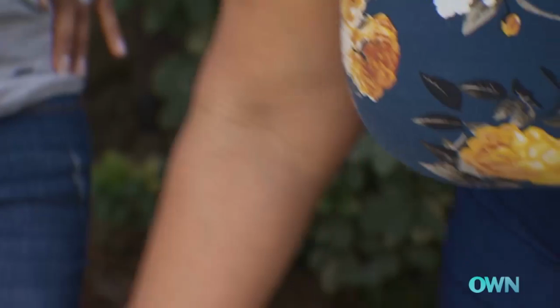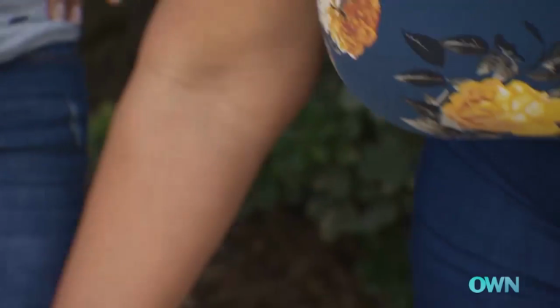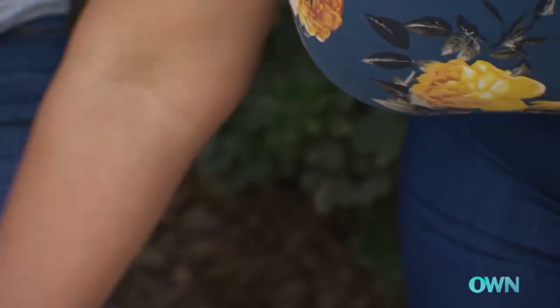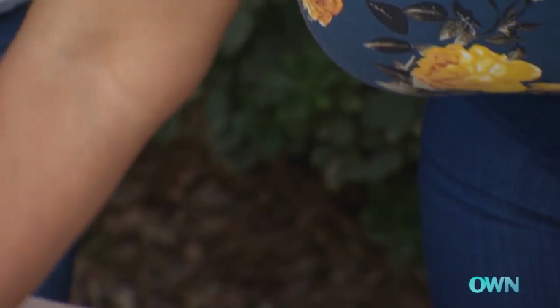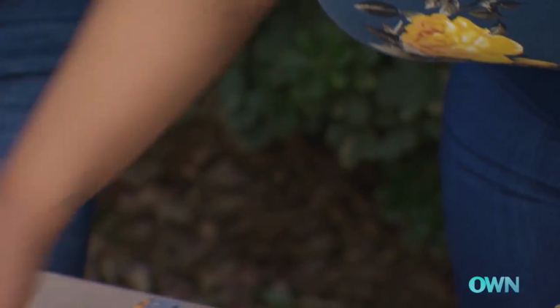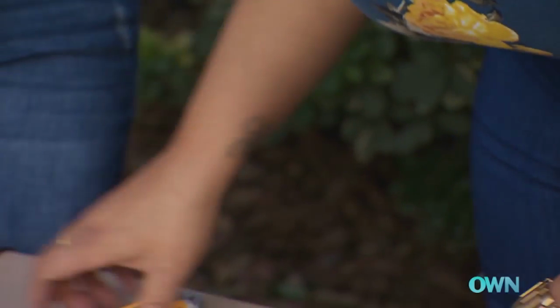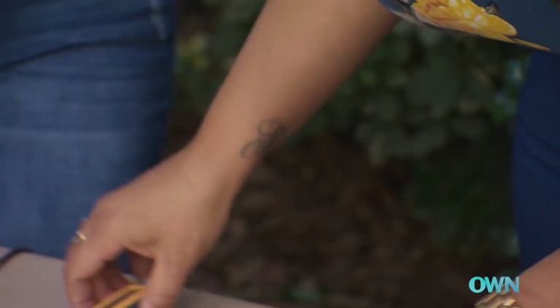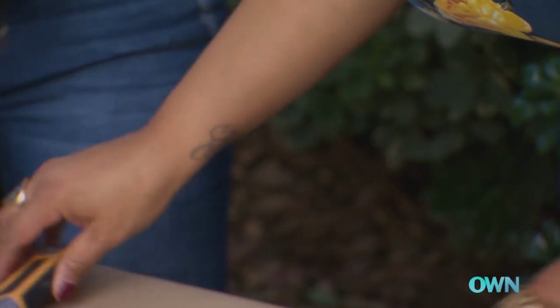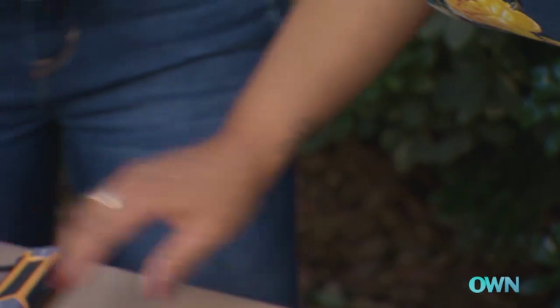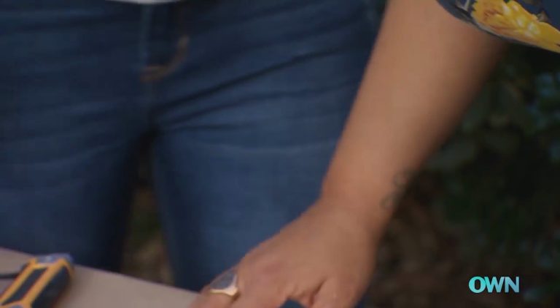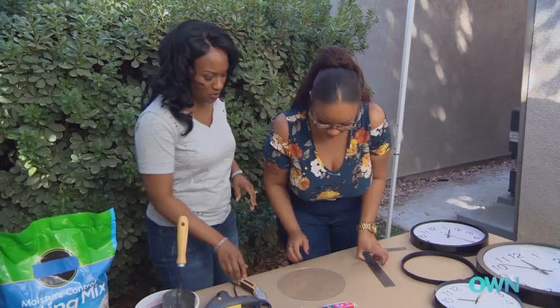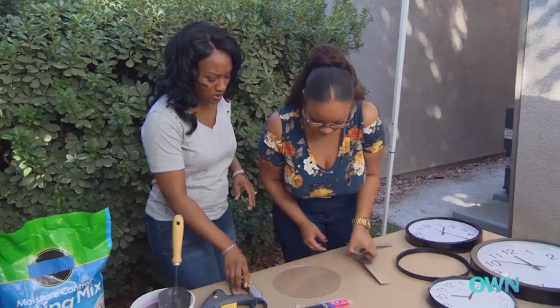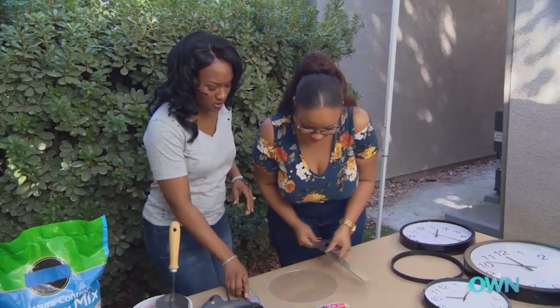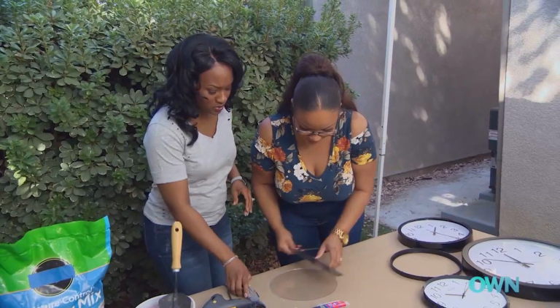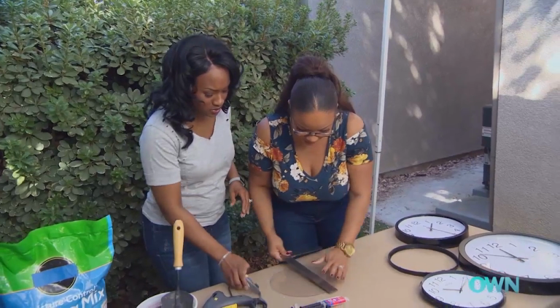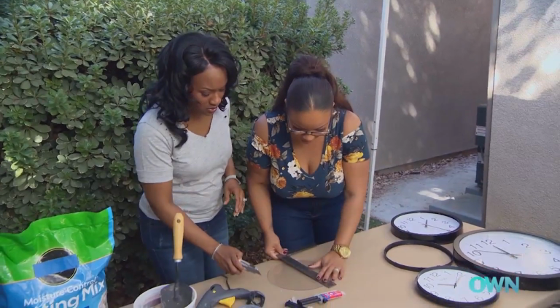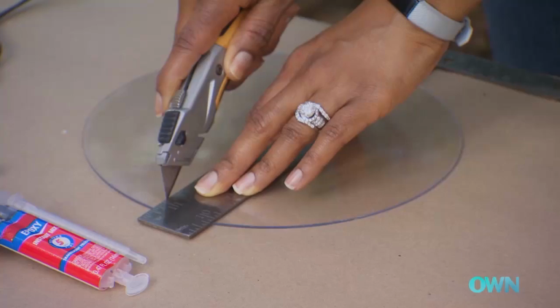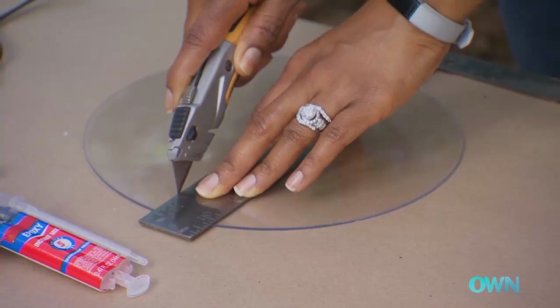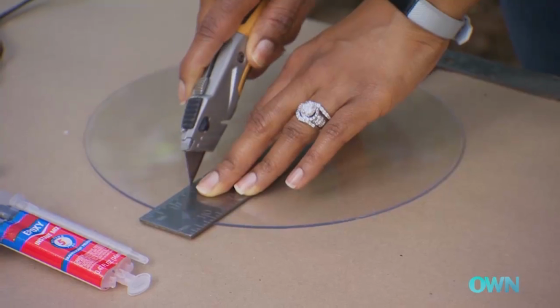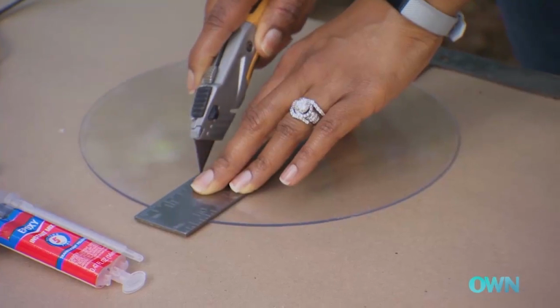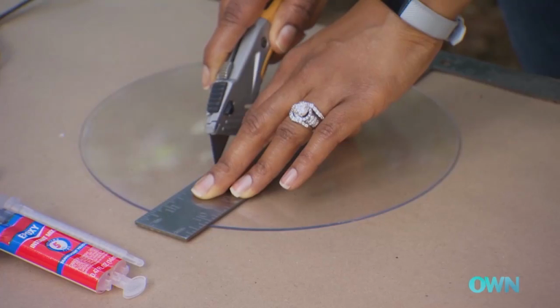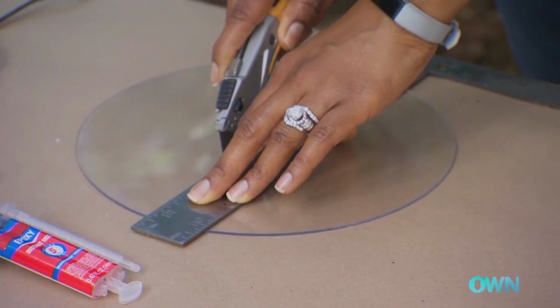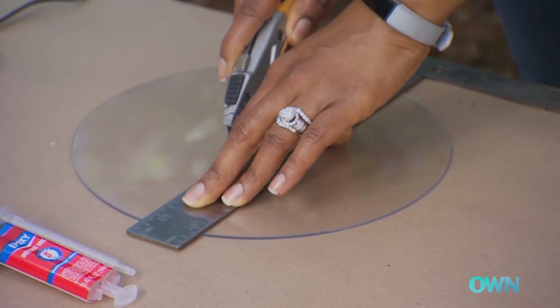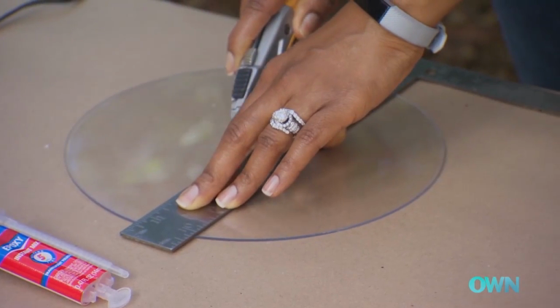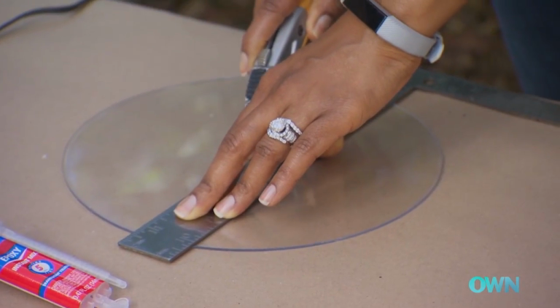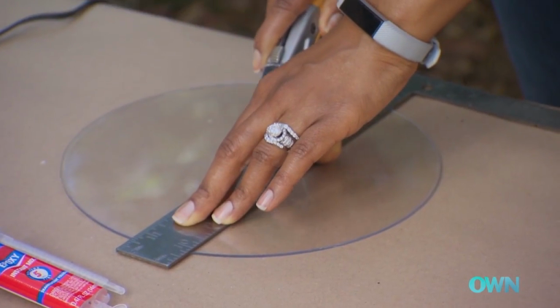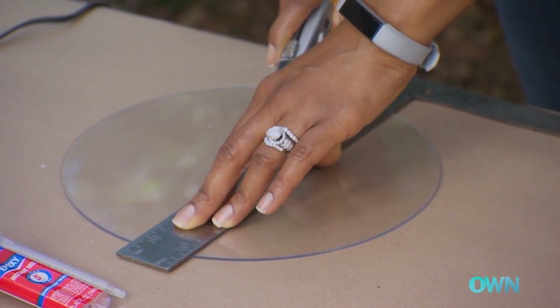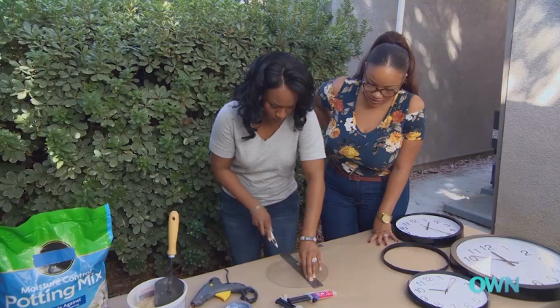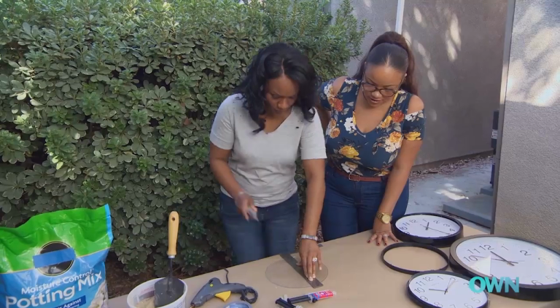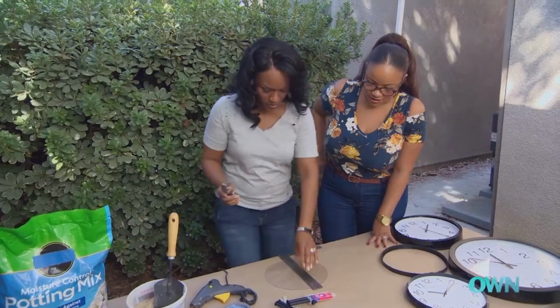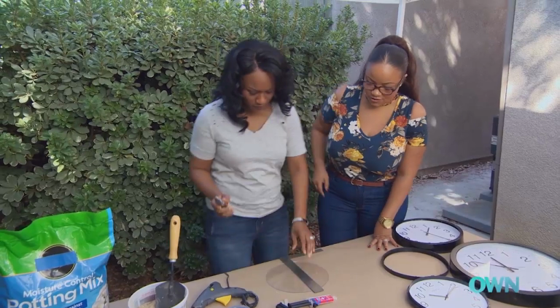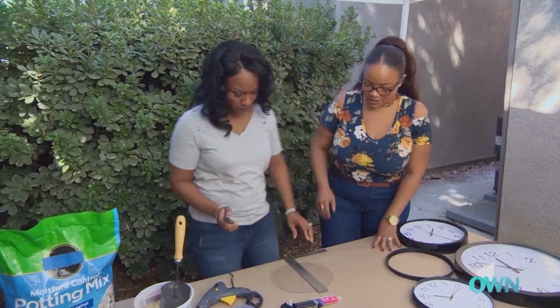I'm going to let you do a little scoring — try to score it down this line.